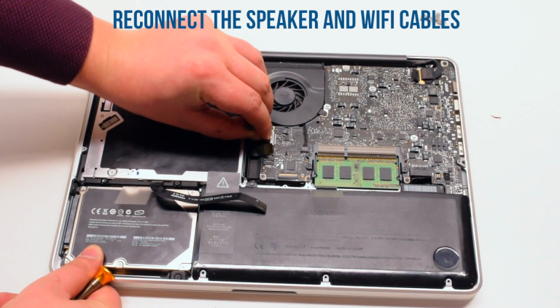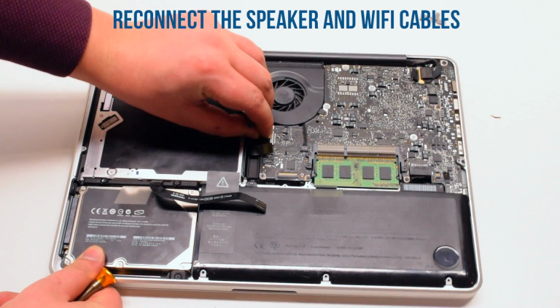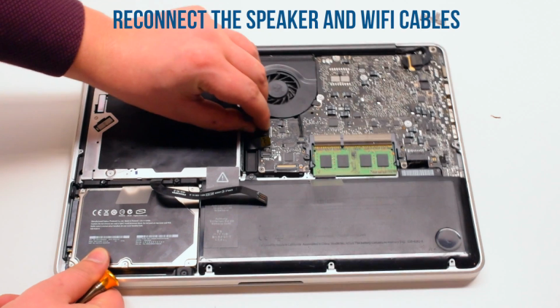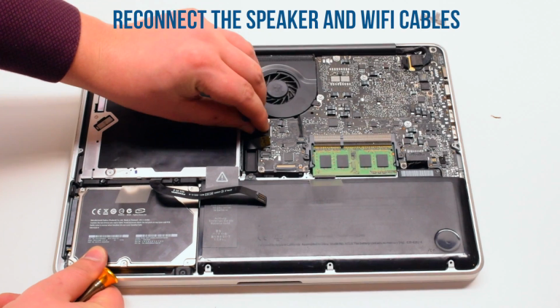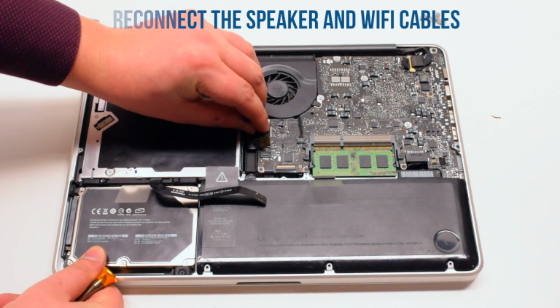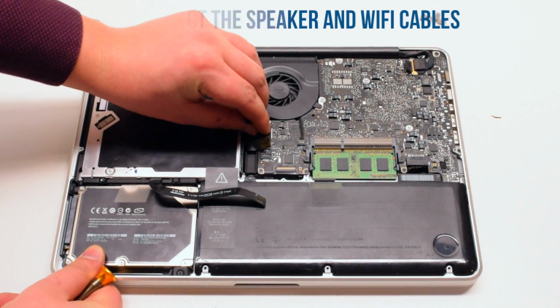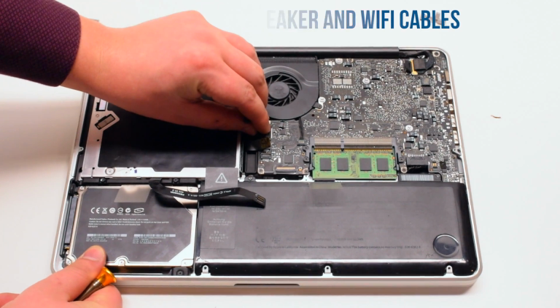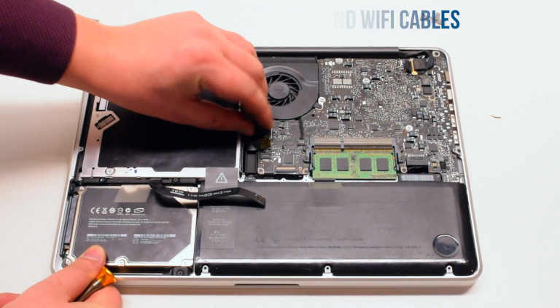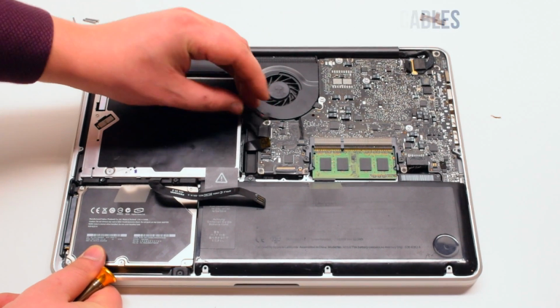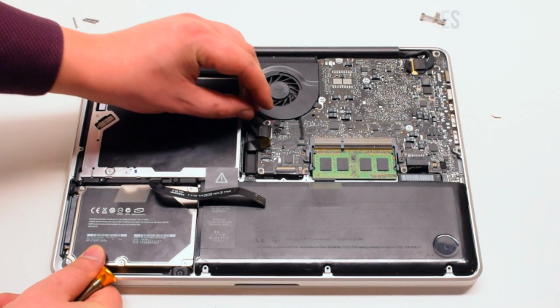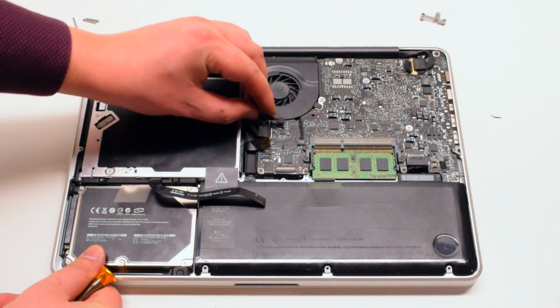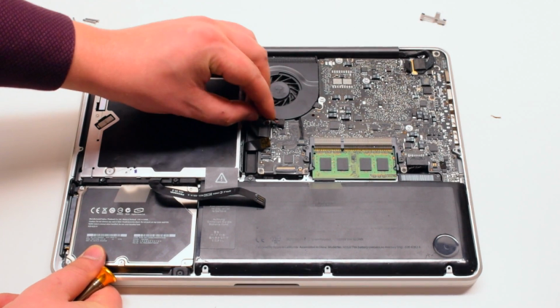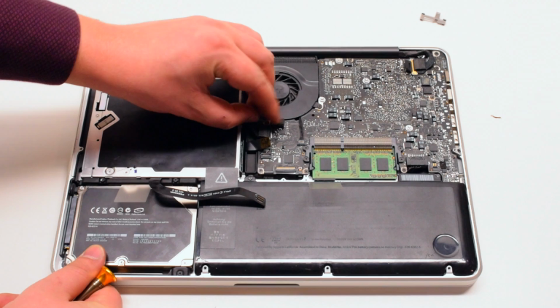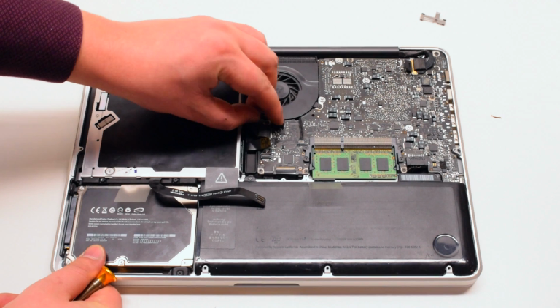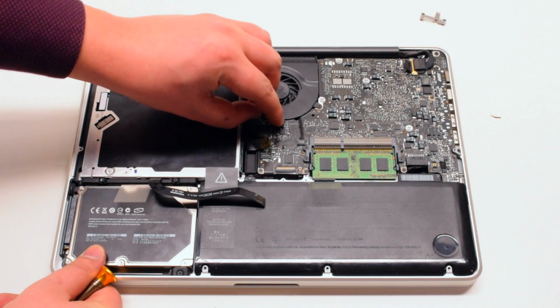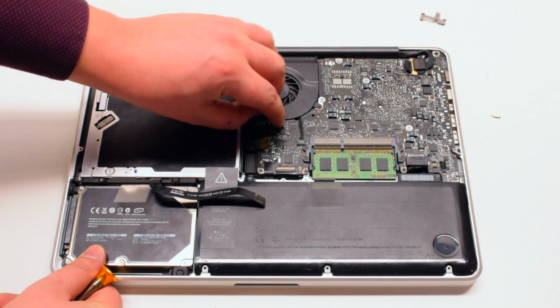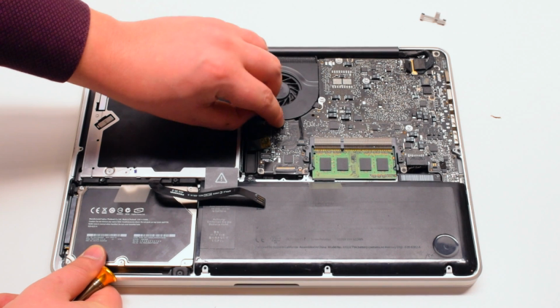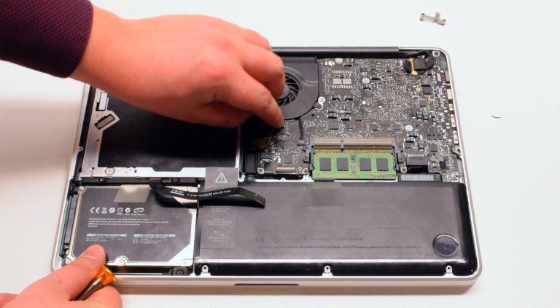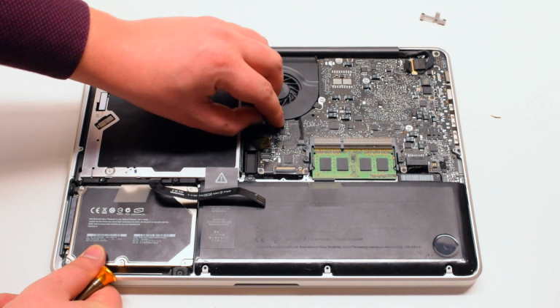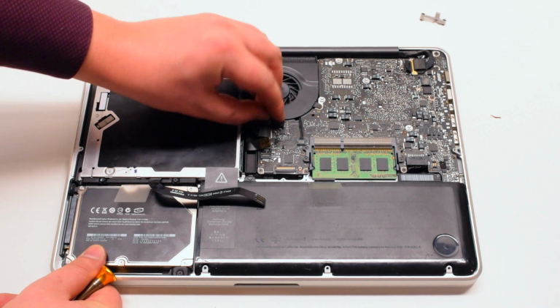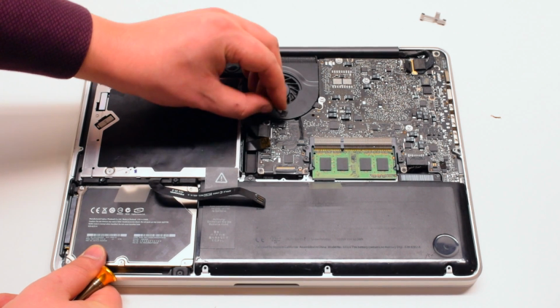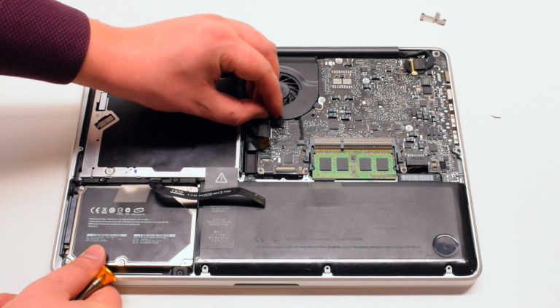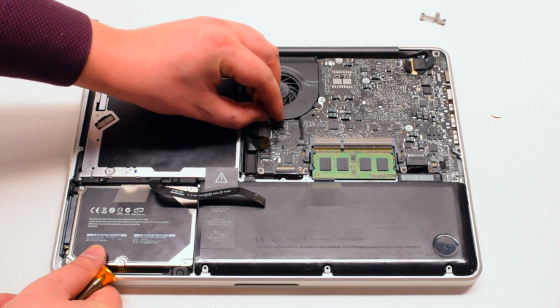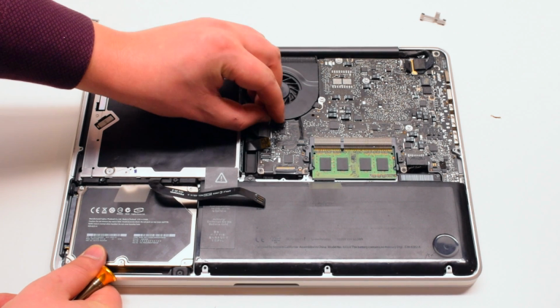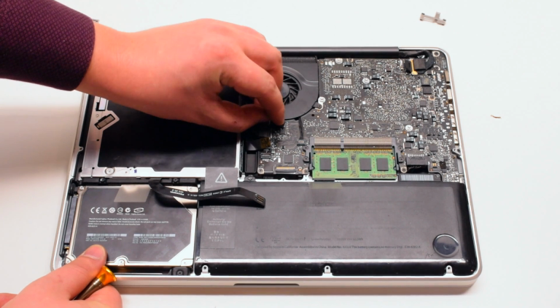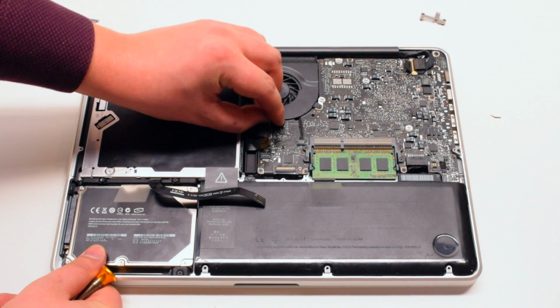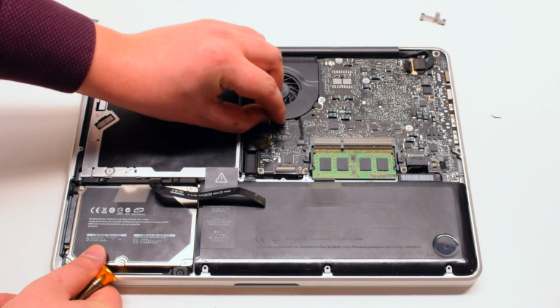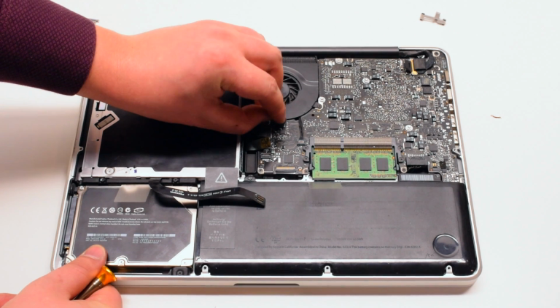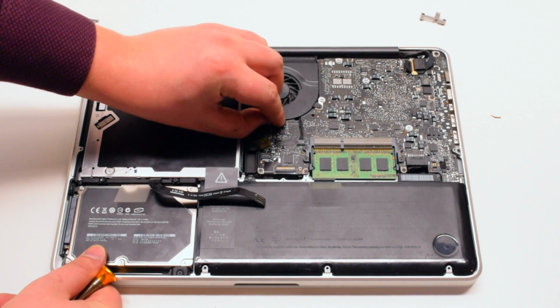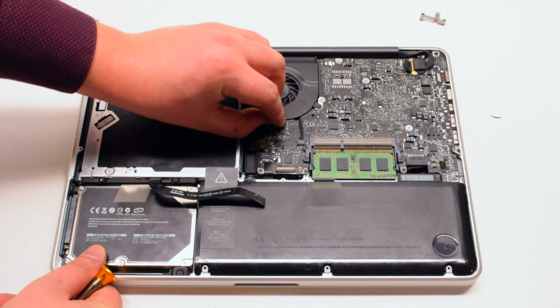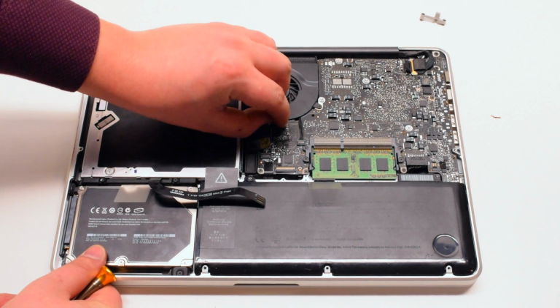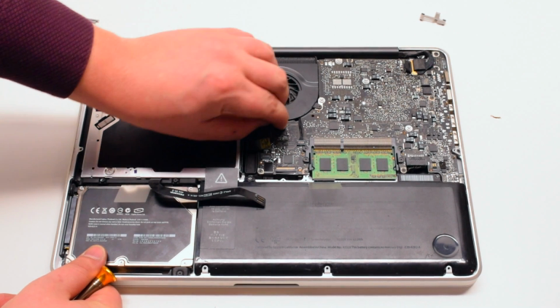Reattach the speaker with two Phillips head screws. Also plug the speaker back into the logic board.